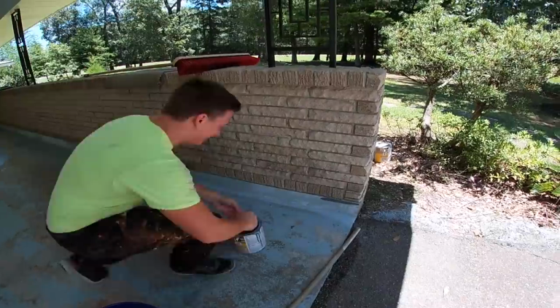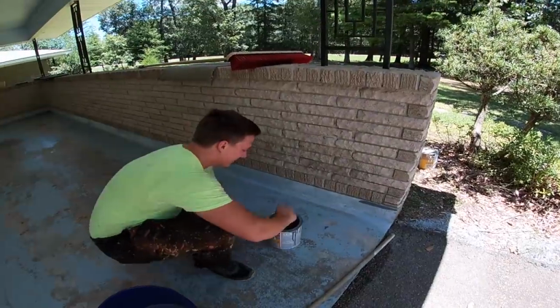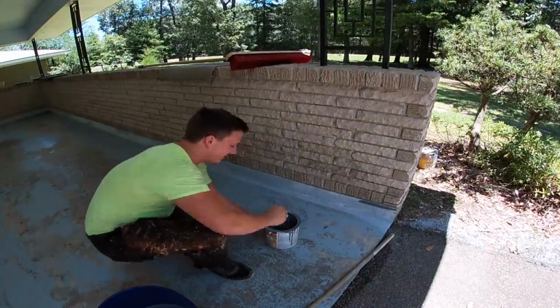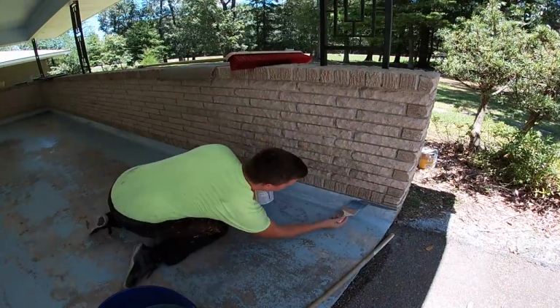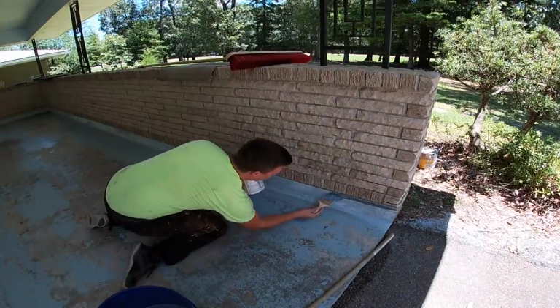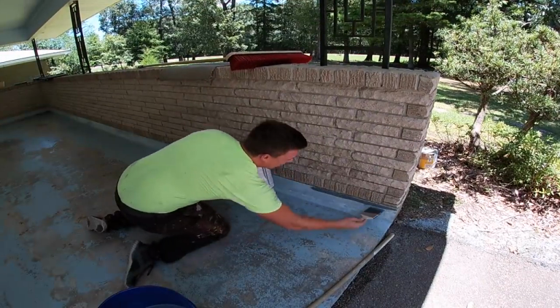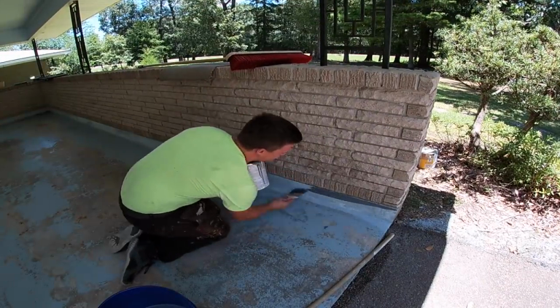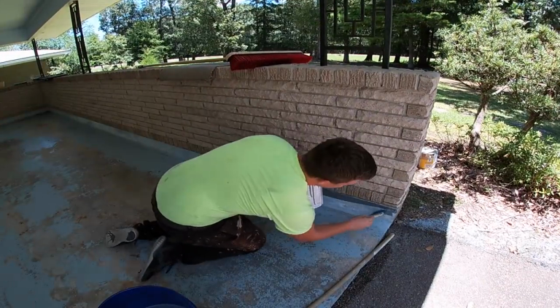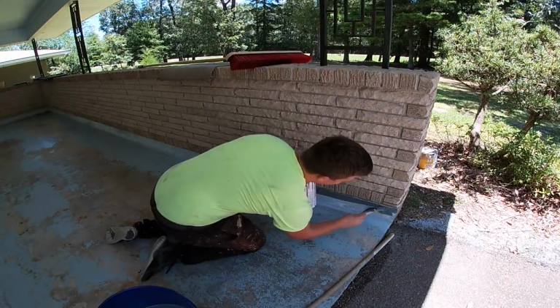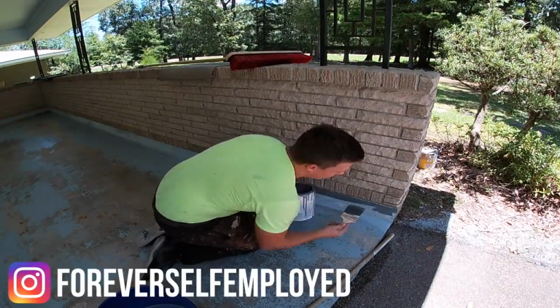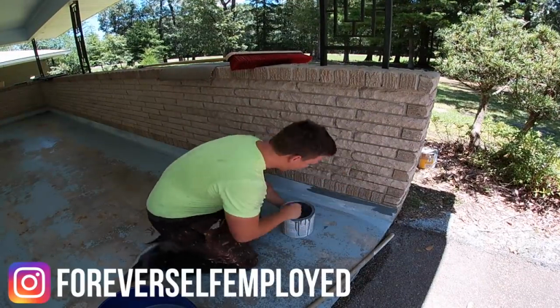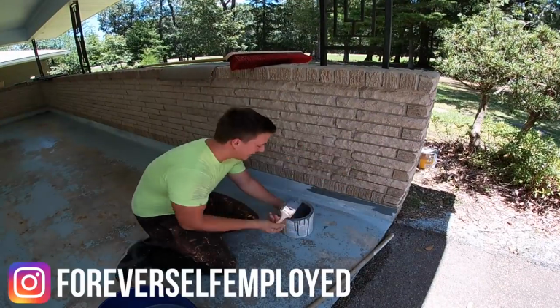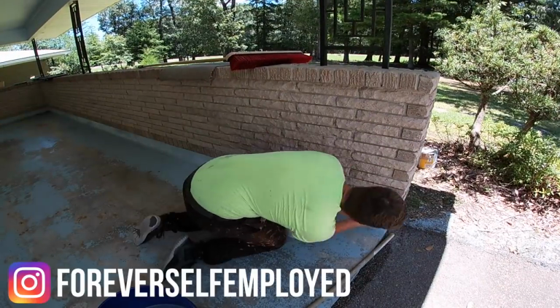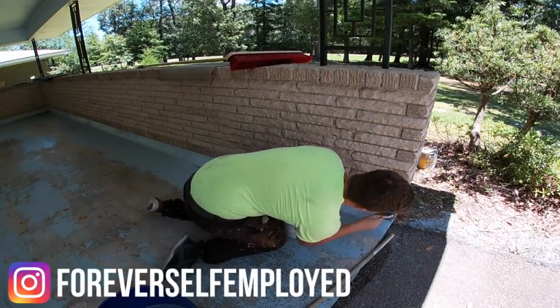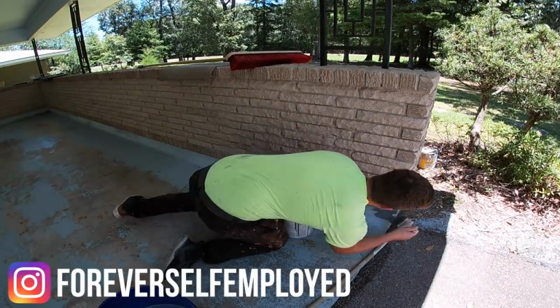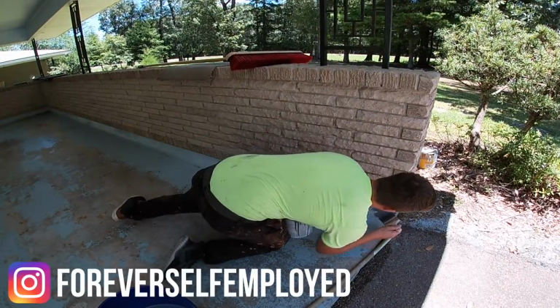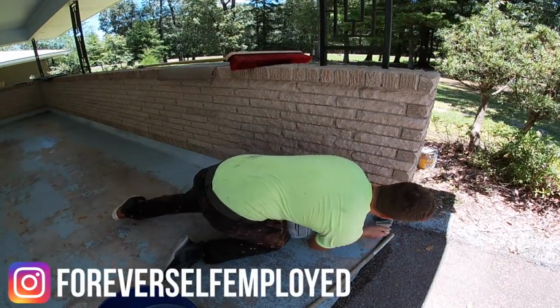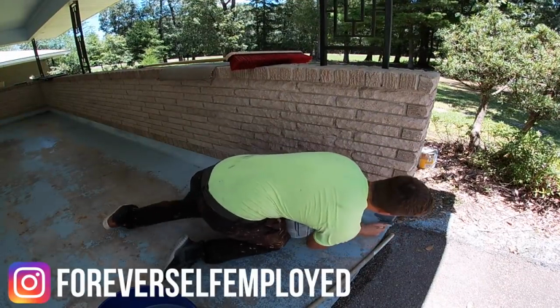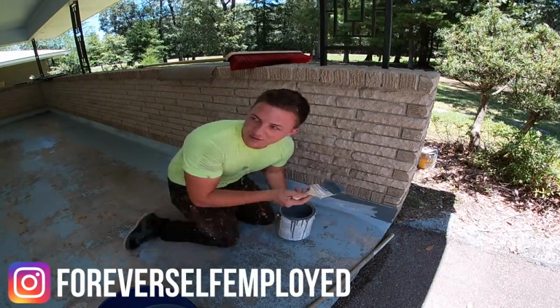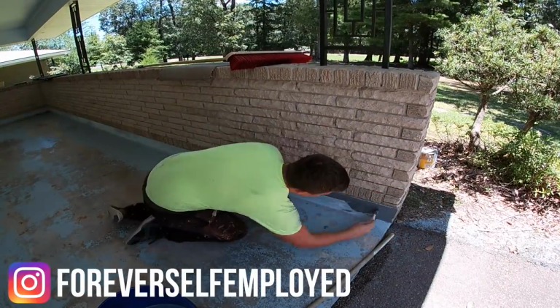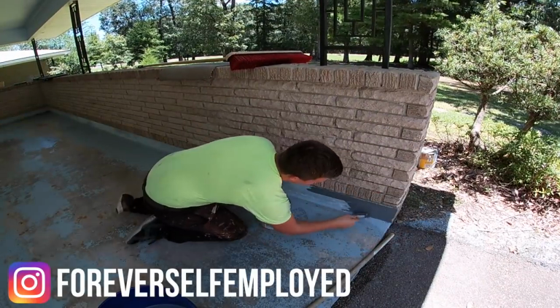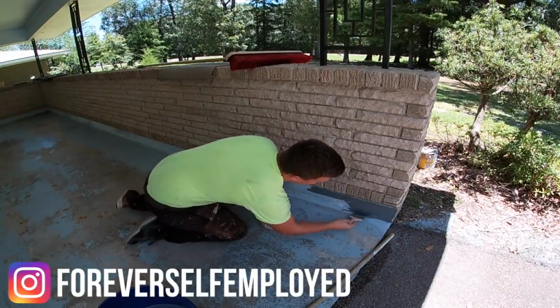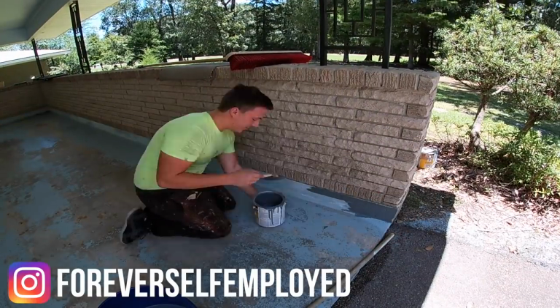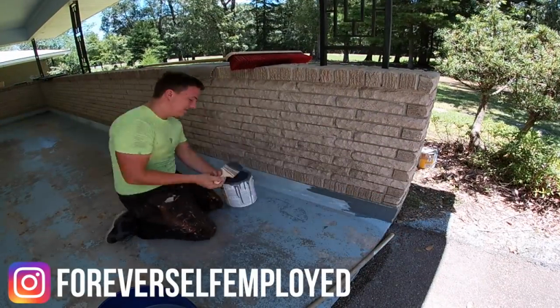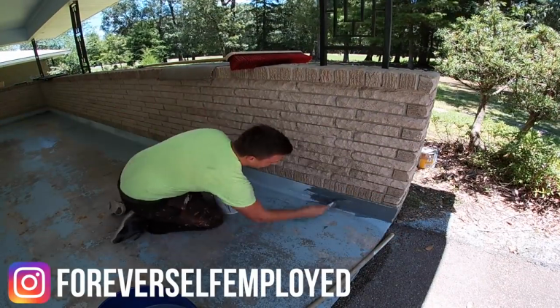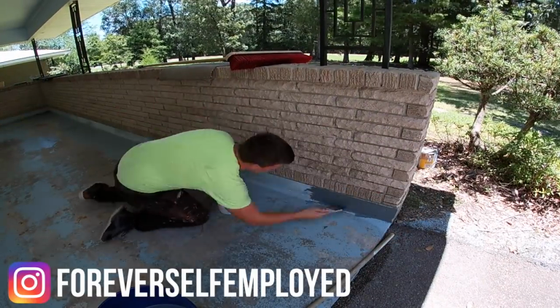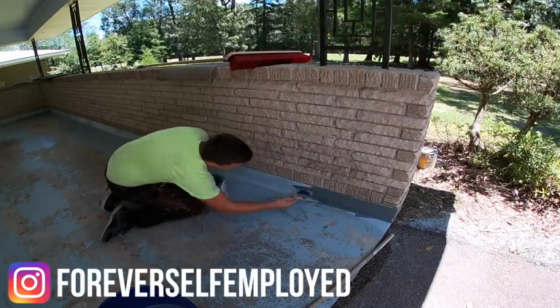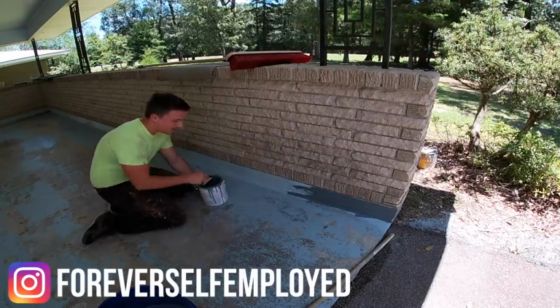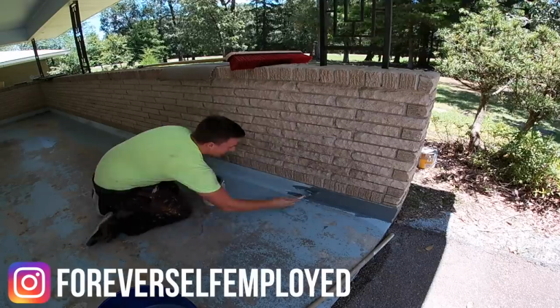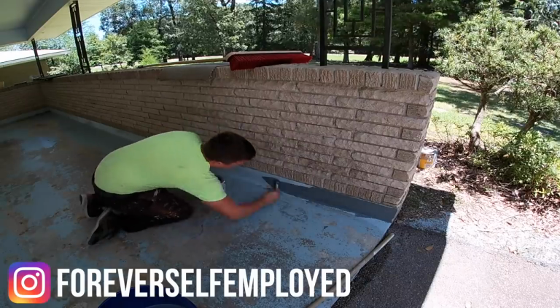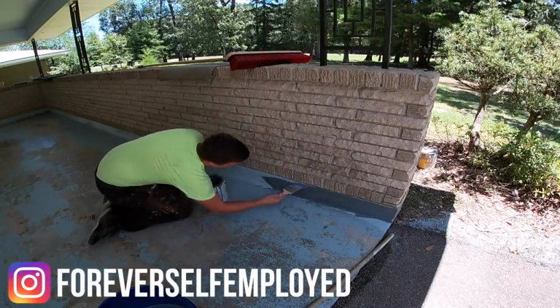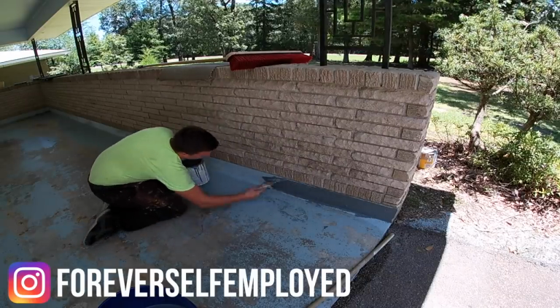What is up everybody? My name is Justin. This is Forever Self-Employed. In today's video, we're going to be painting a garage floor.